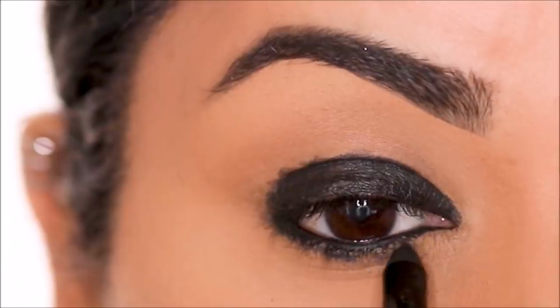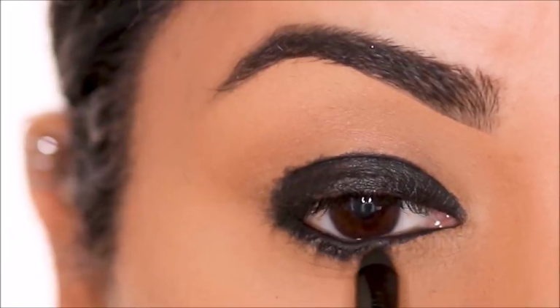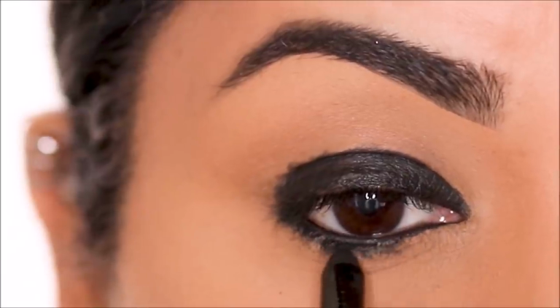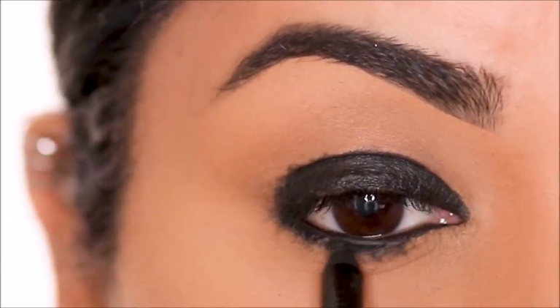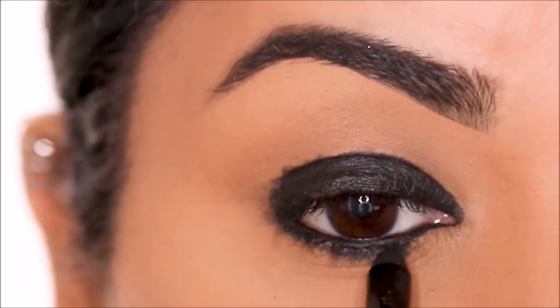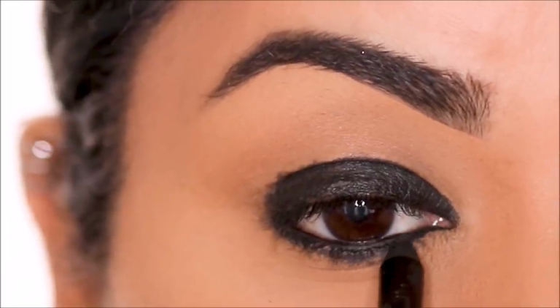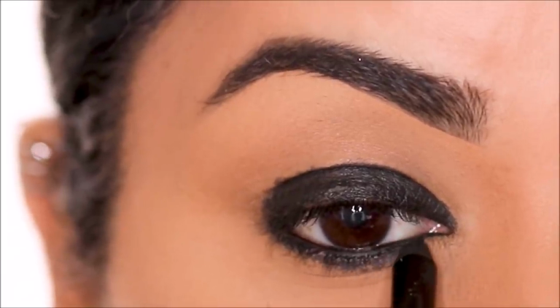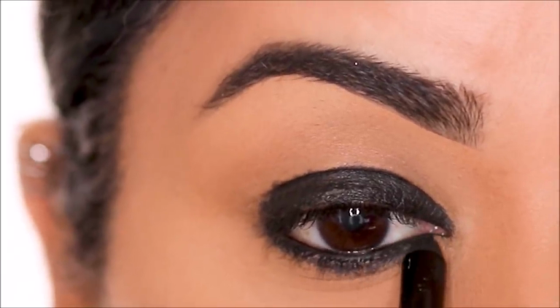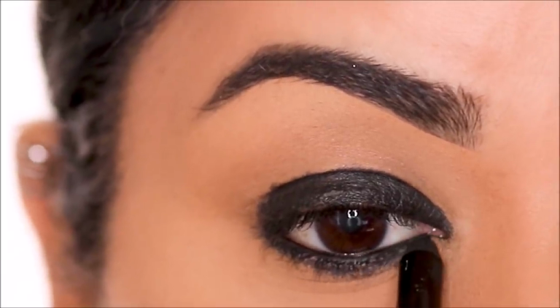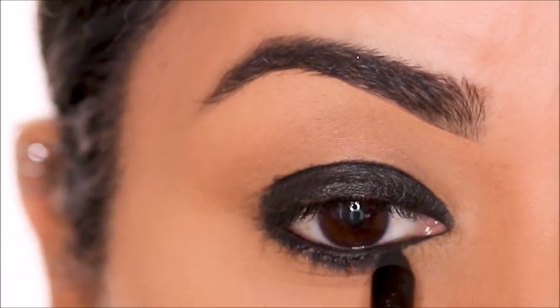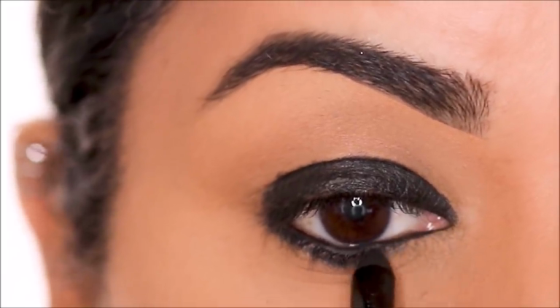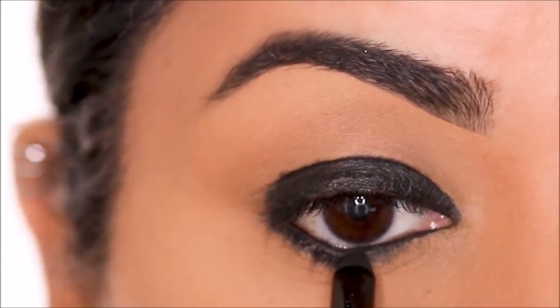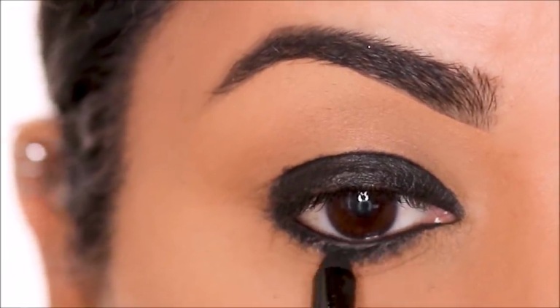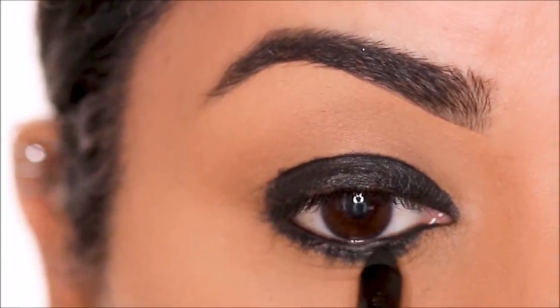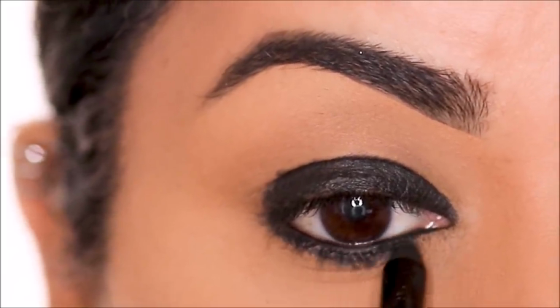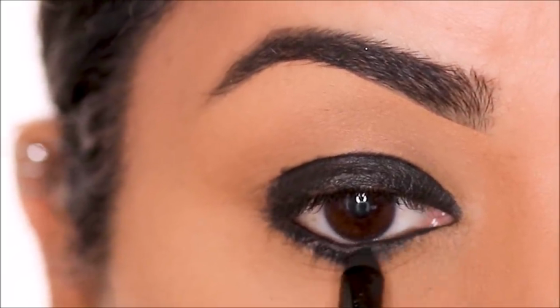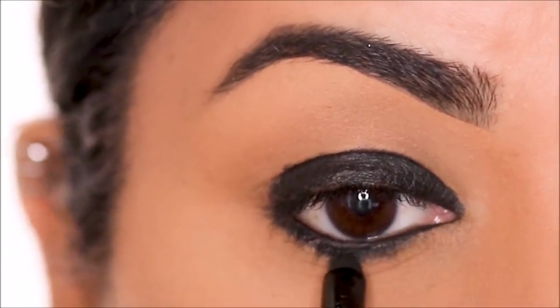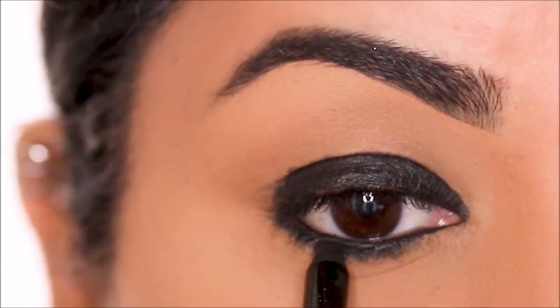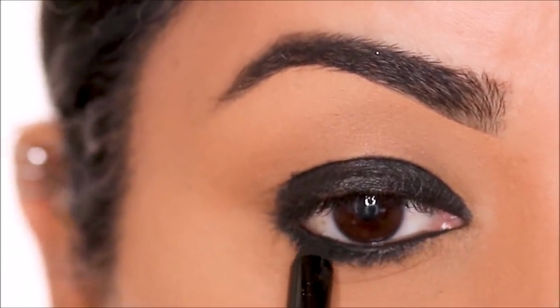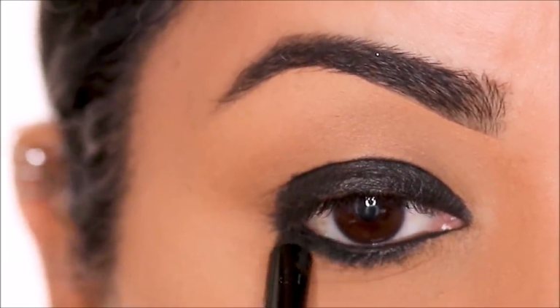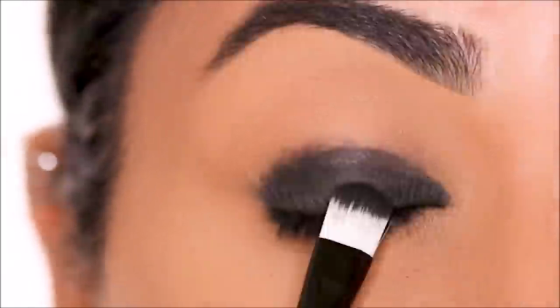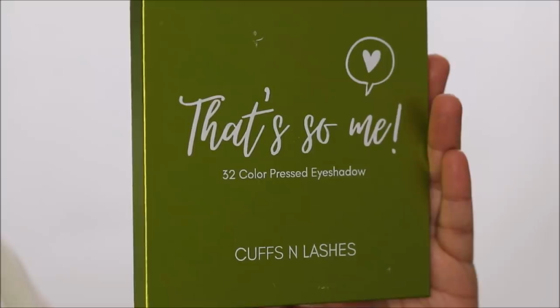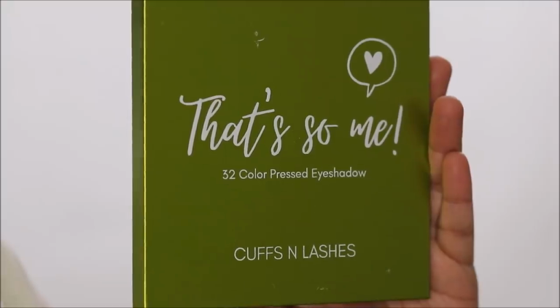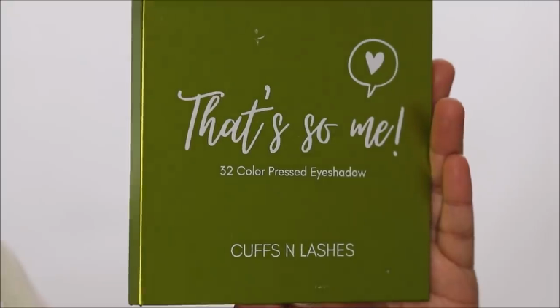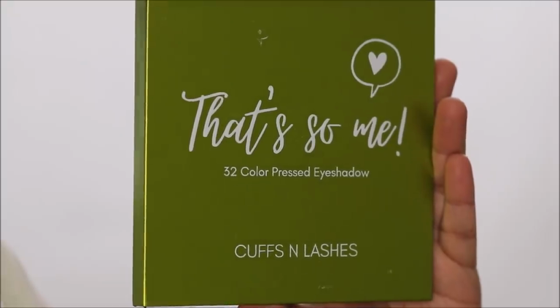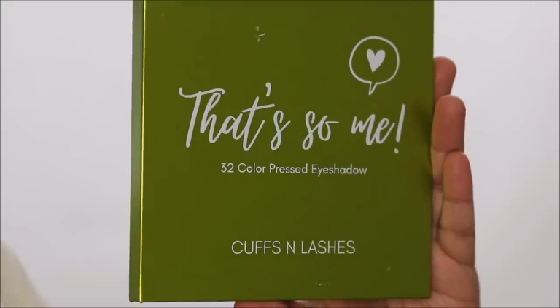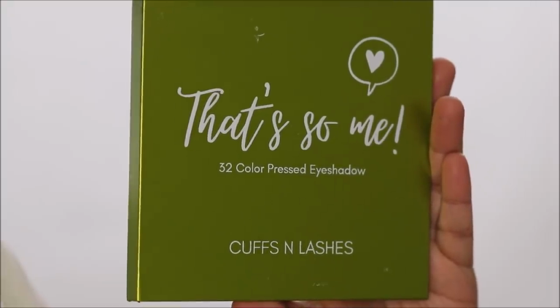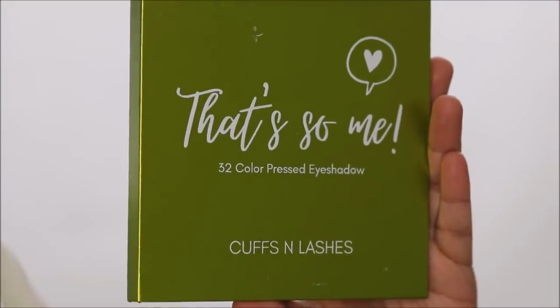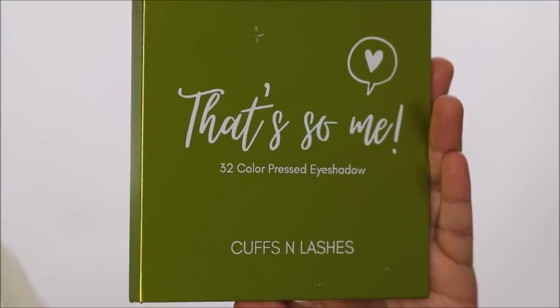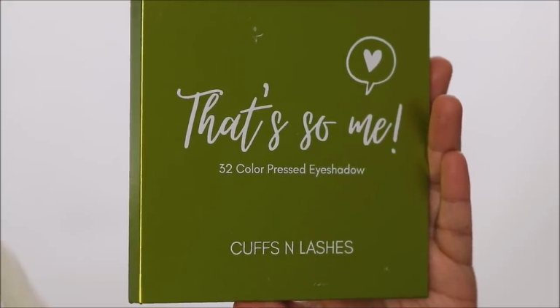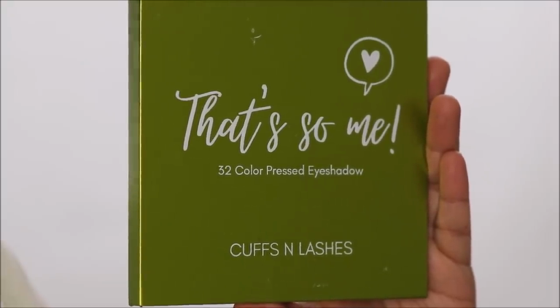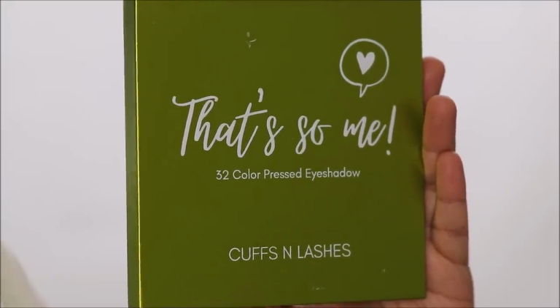Now if you take it all the way to your socket, when you buff it out, it might look too much. Step two, I'm going to be setting this with eyeshadows.